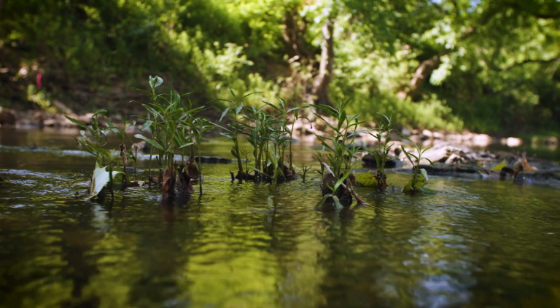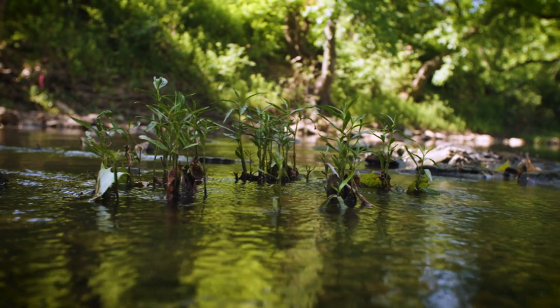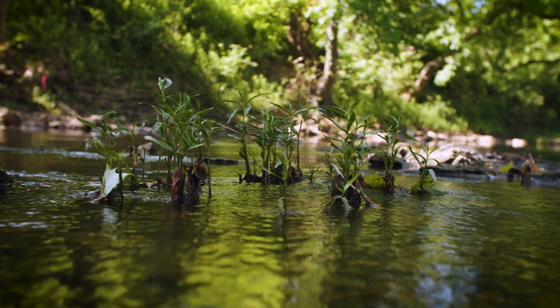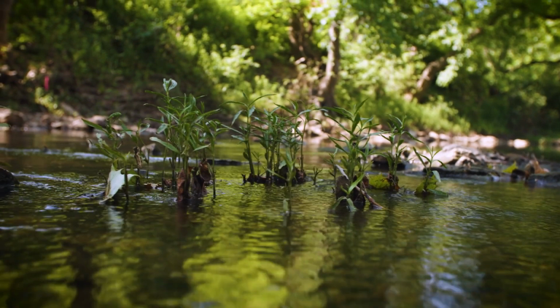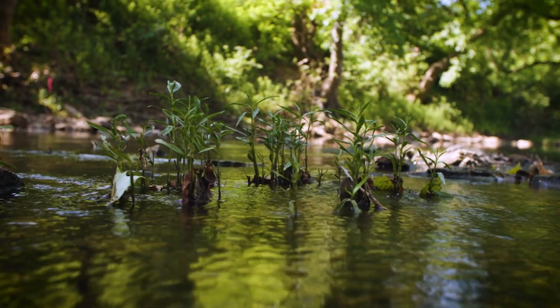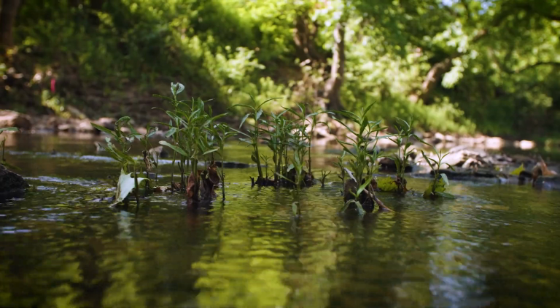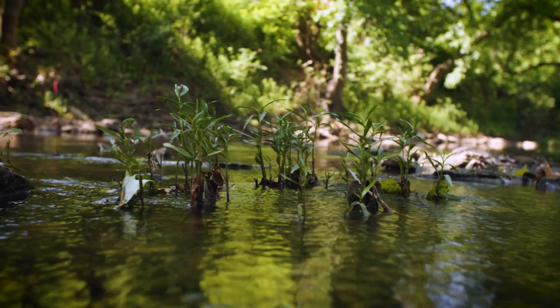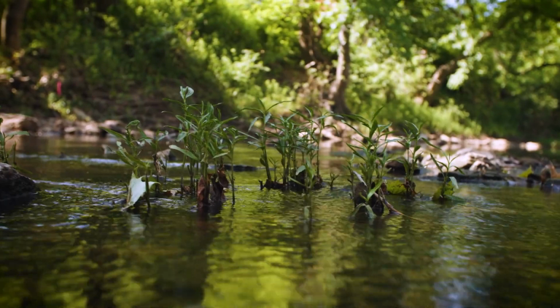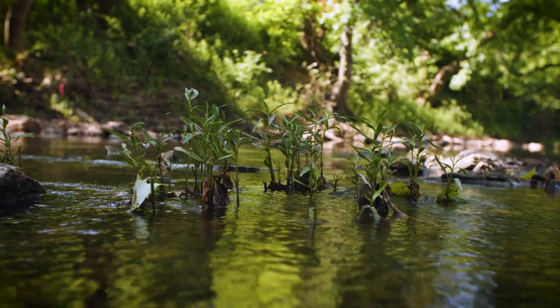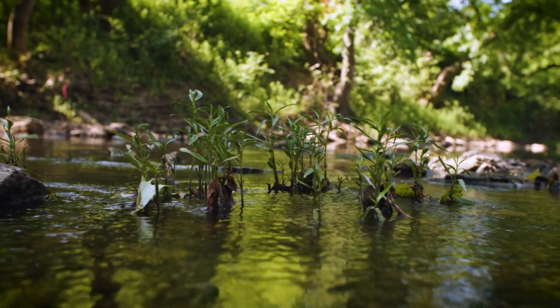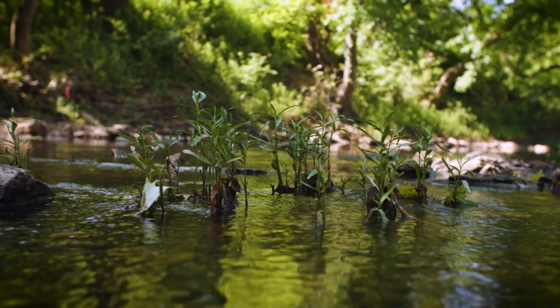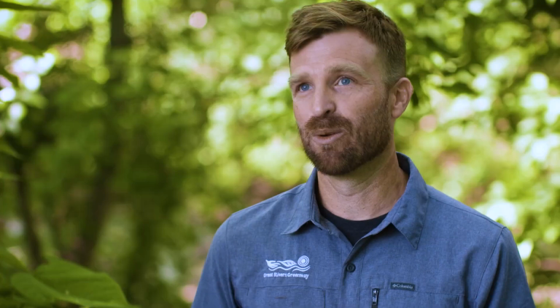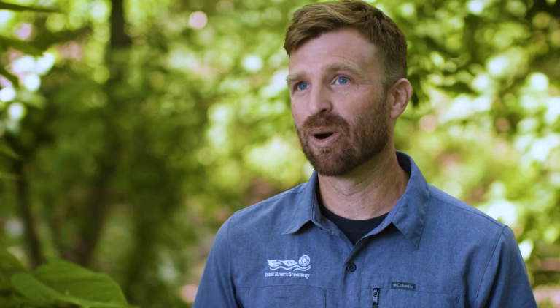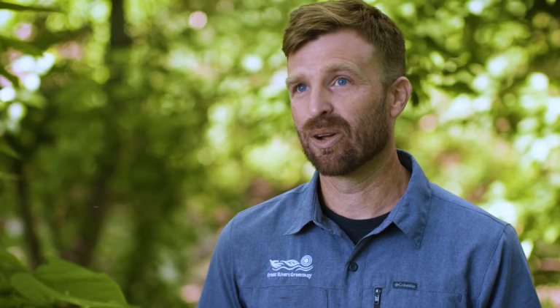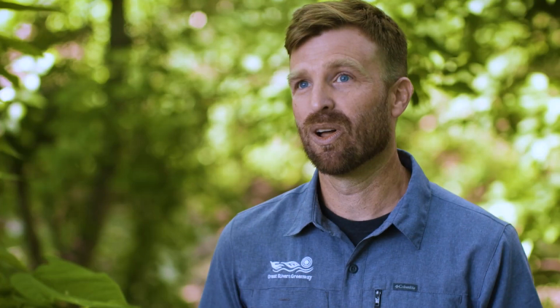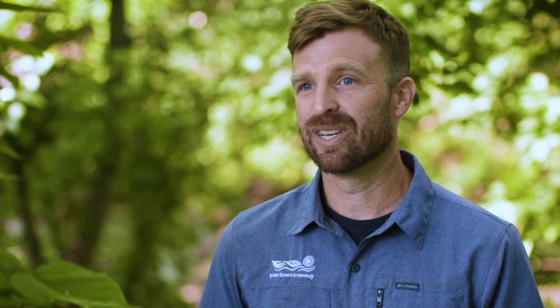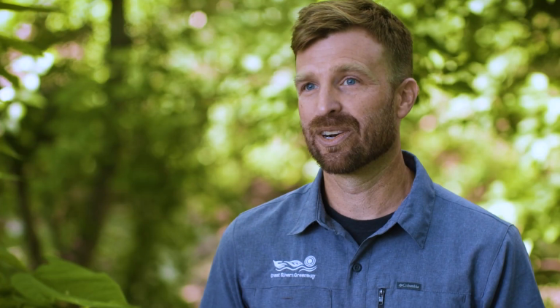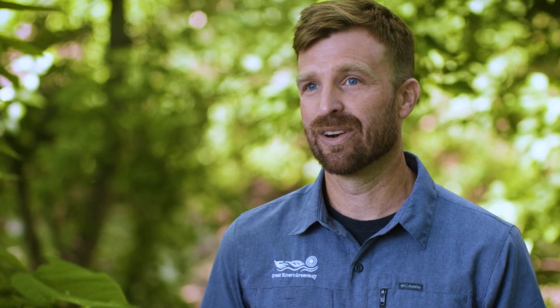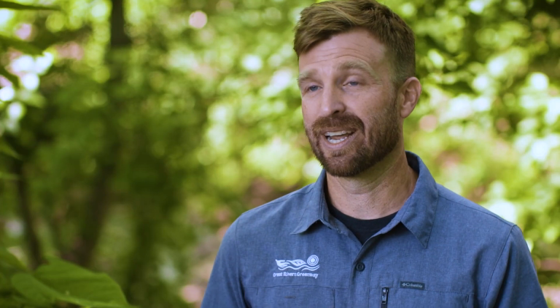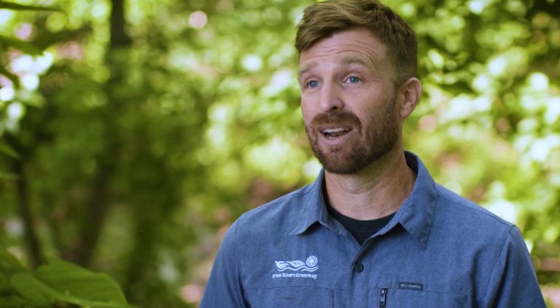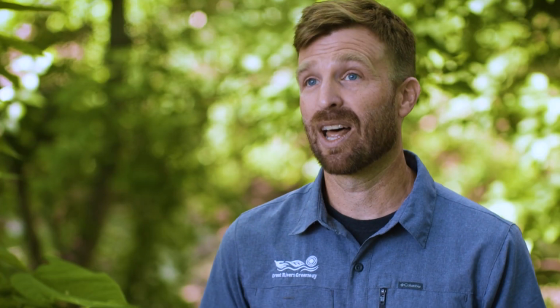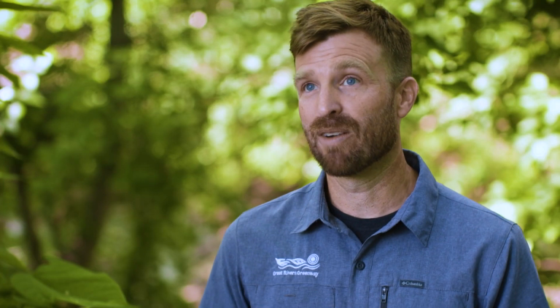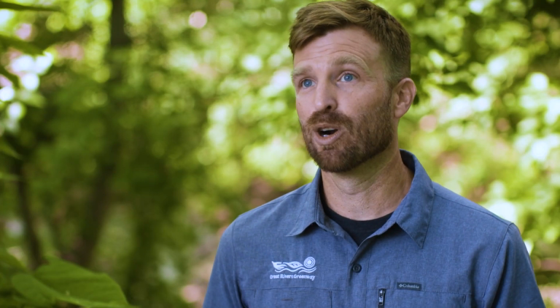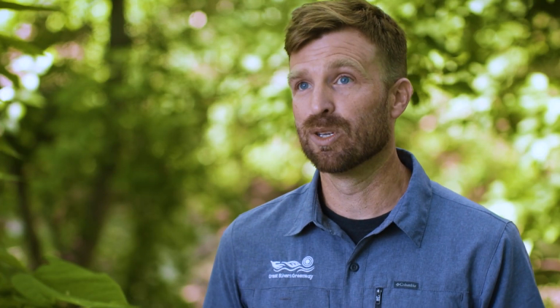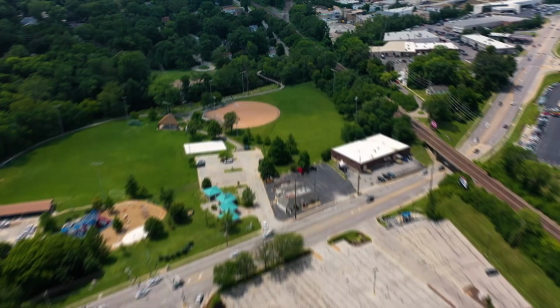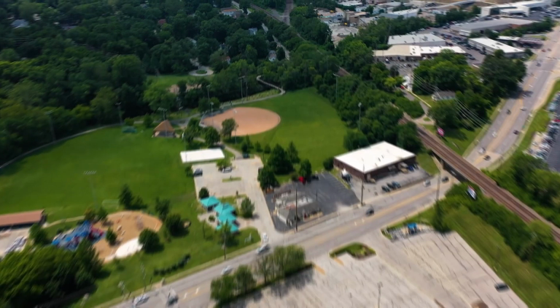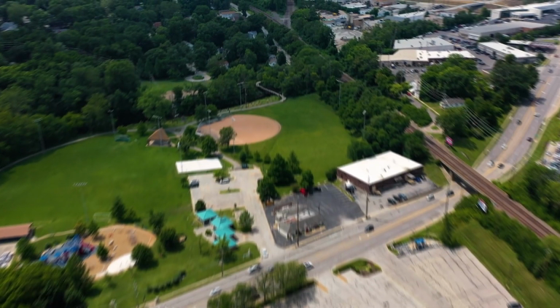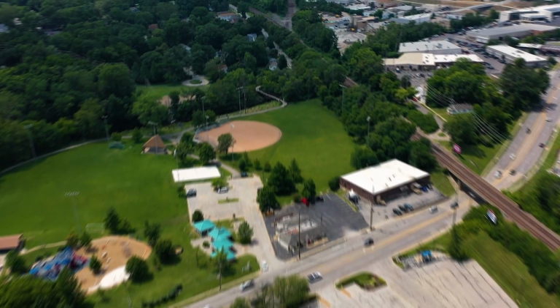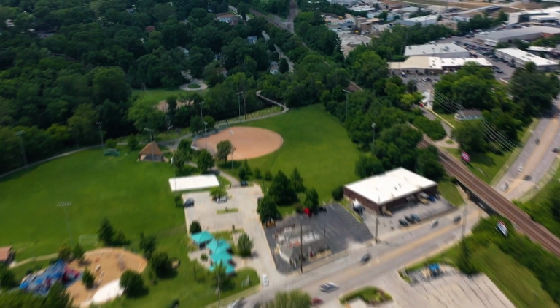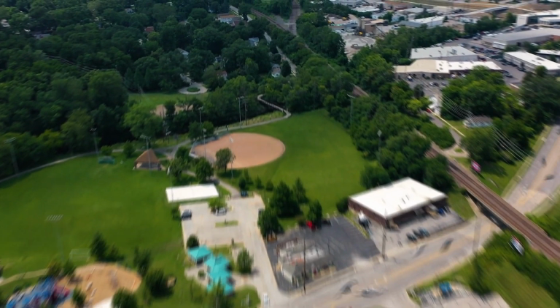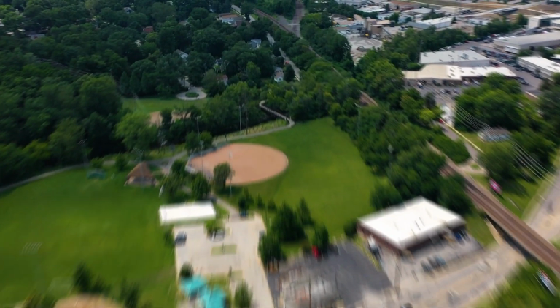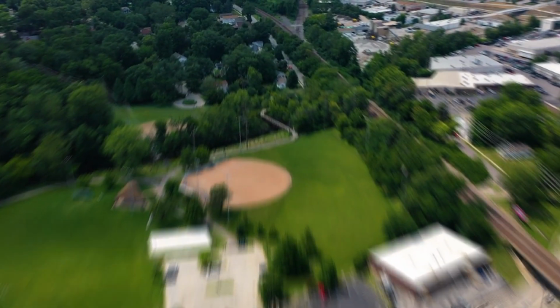There's a lot of opportunity for this kind of work along Deer Creek and a lot of our urban streams in the St. Louis region.